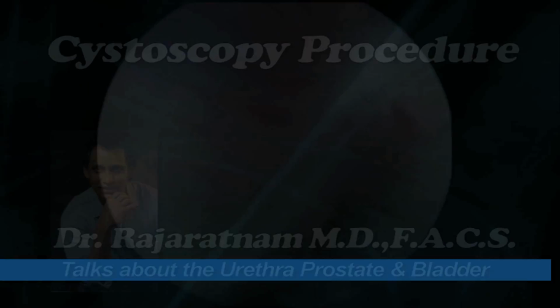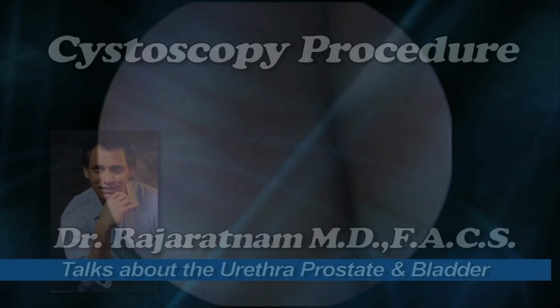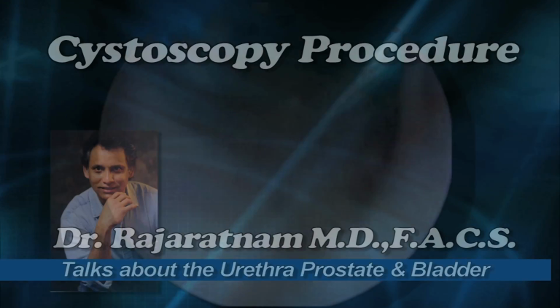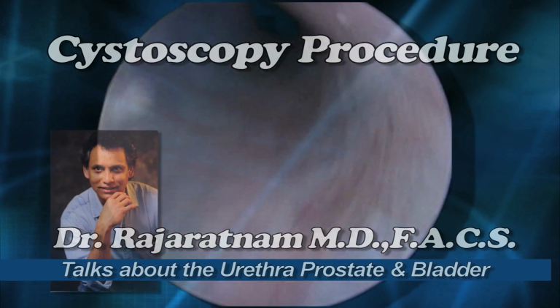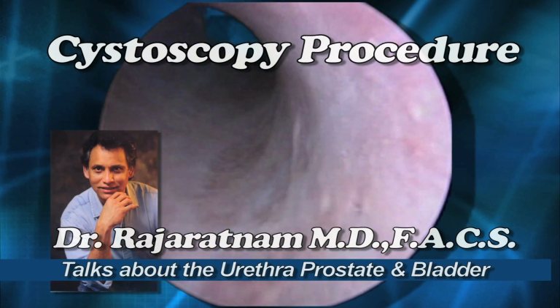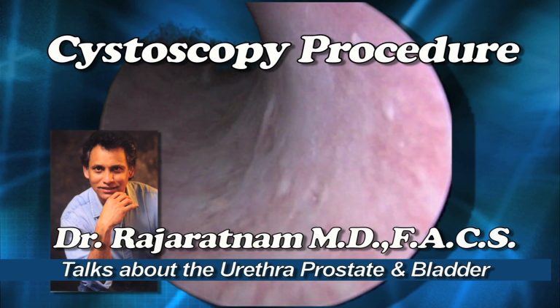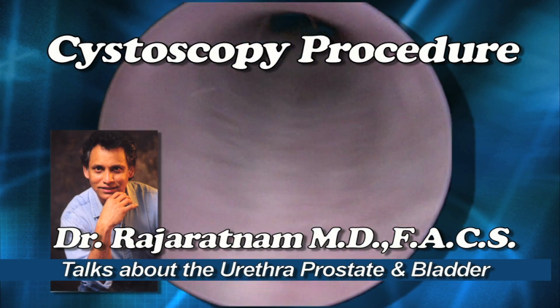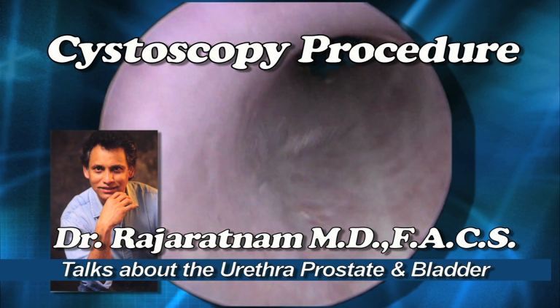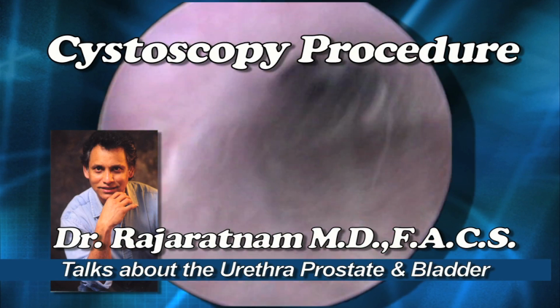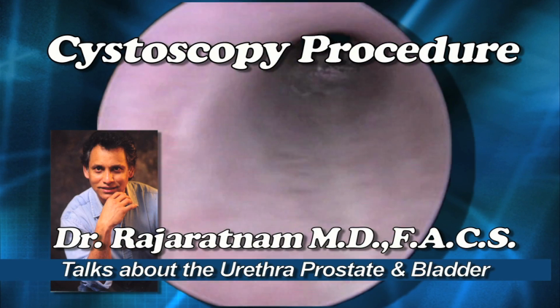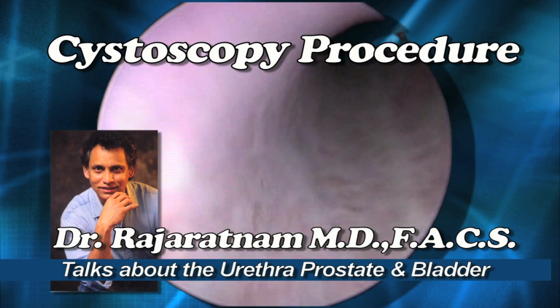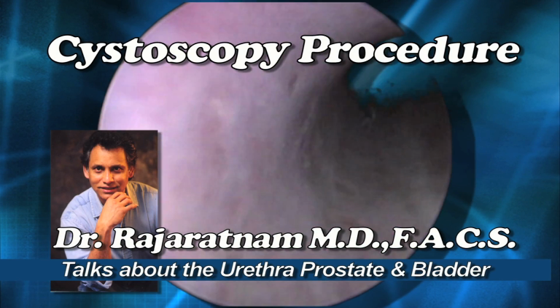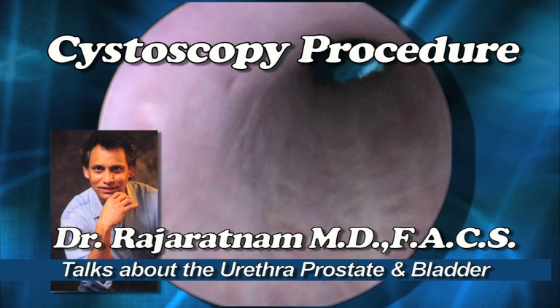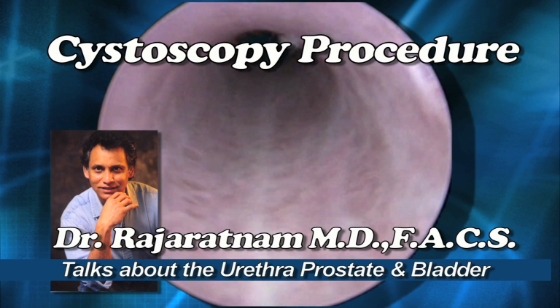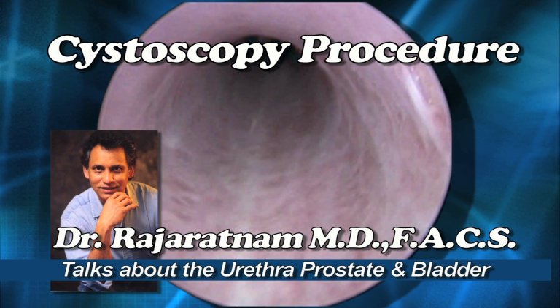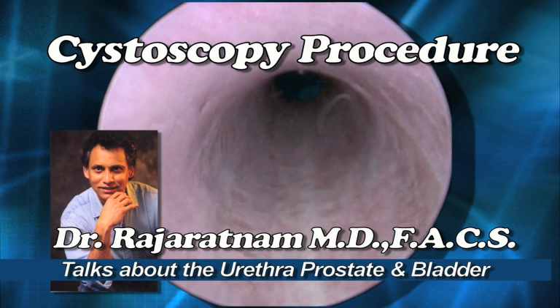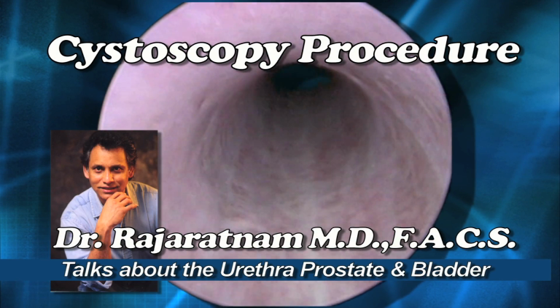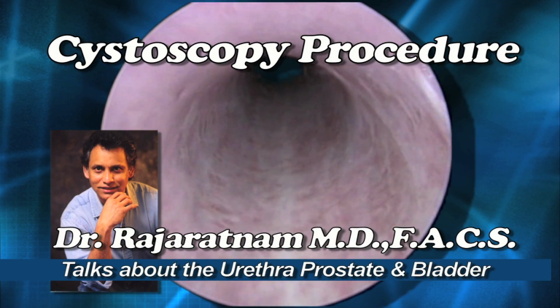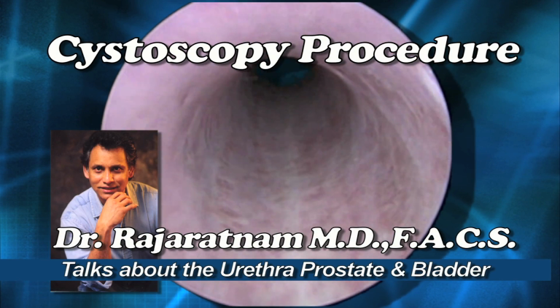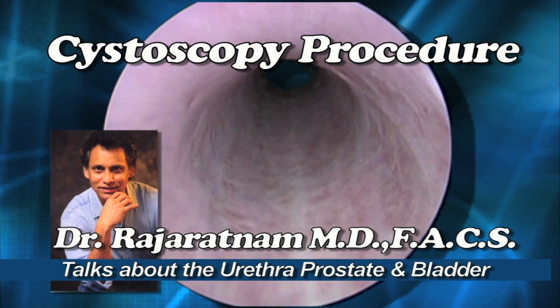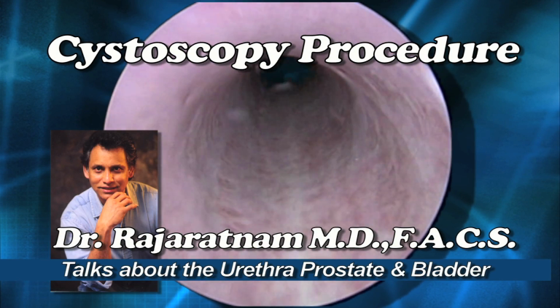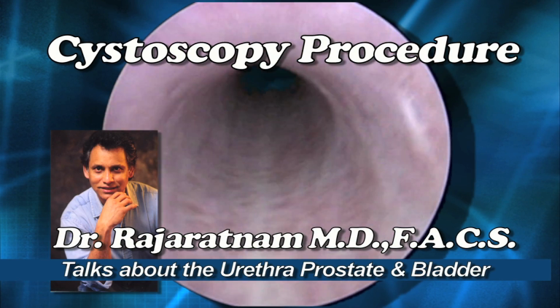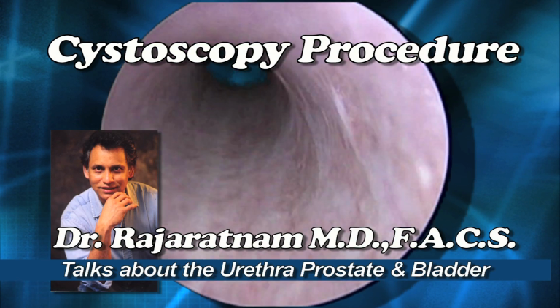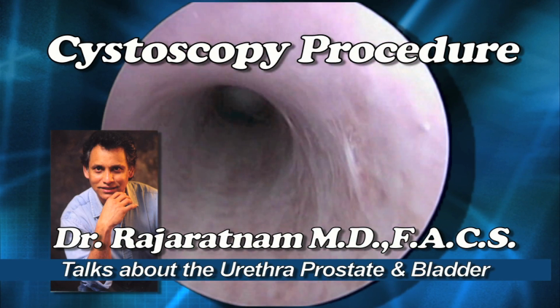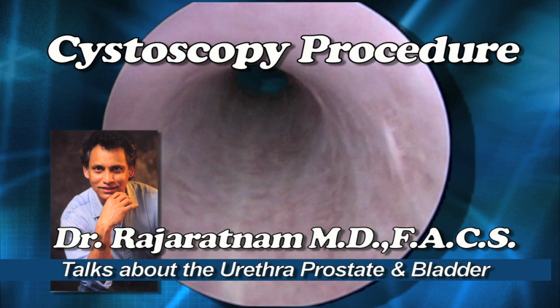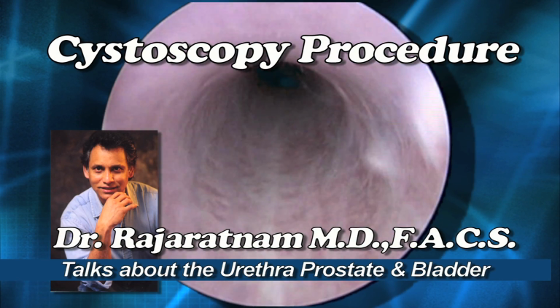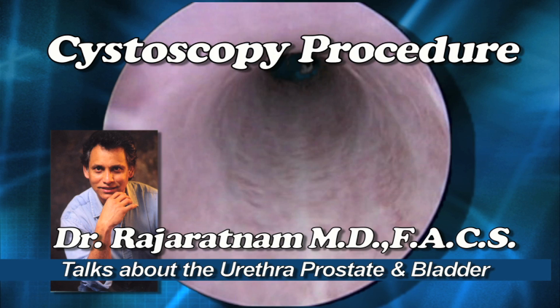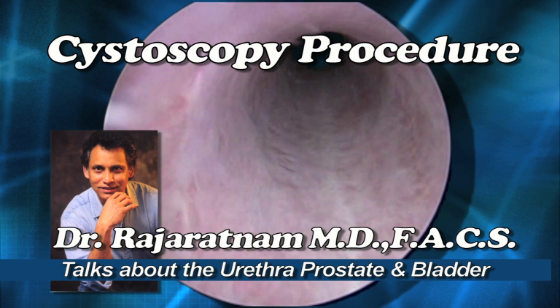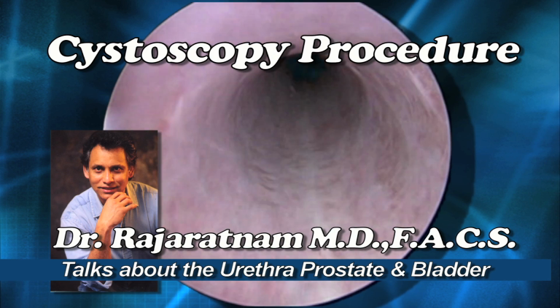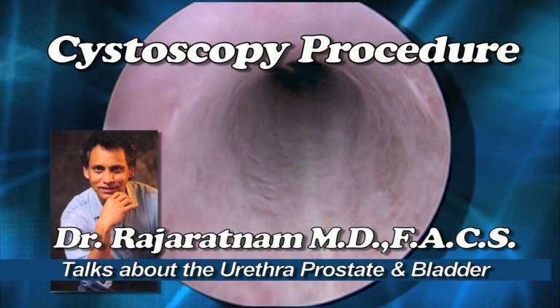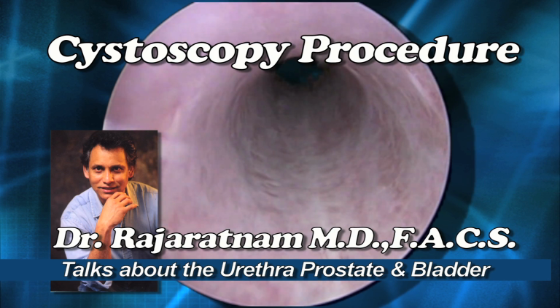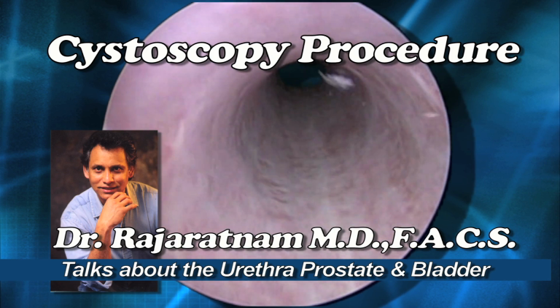Cystoscopy is a very common procedure. Here you're going to see an endoscopic procedure called cystoscopy being done.